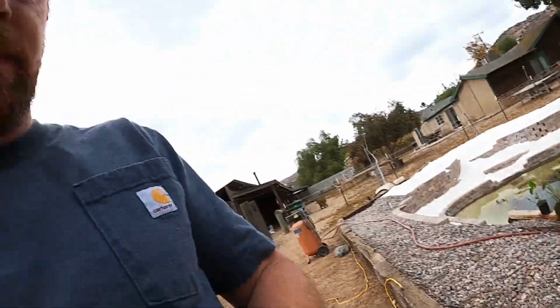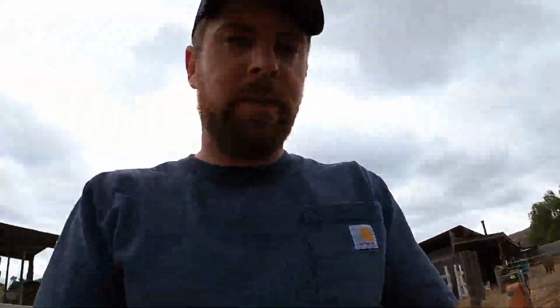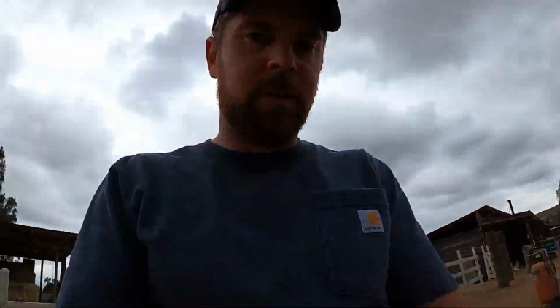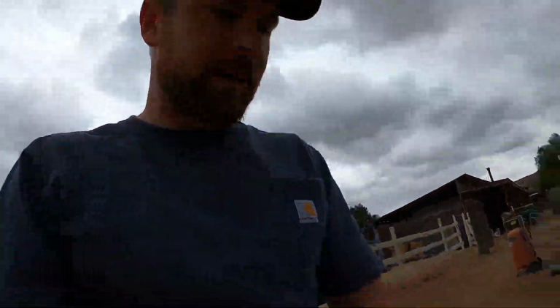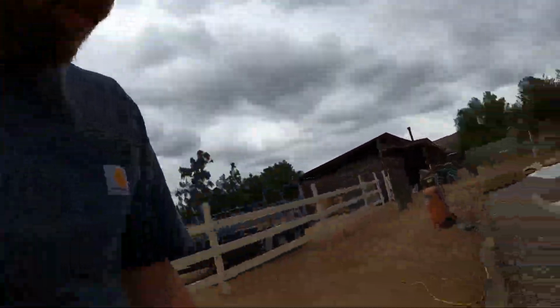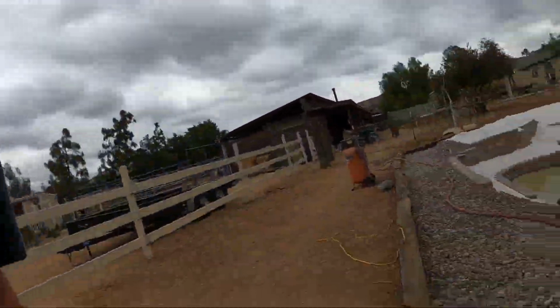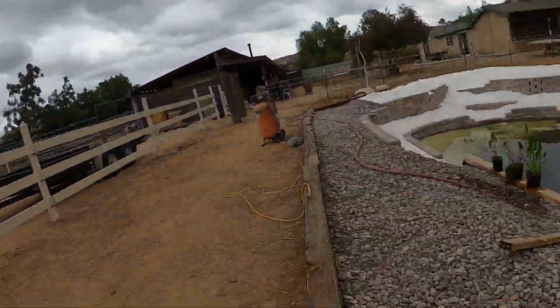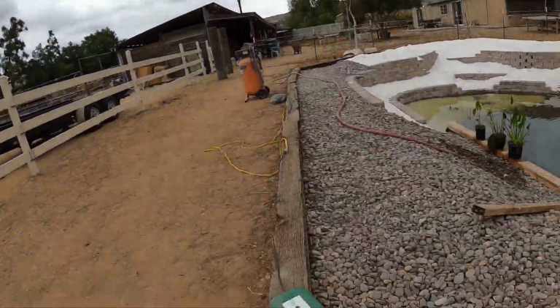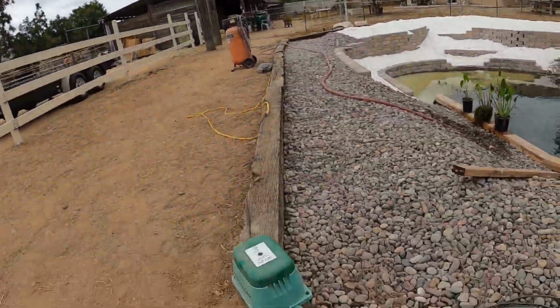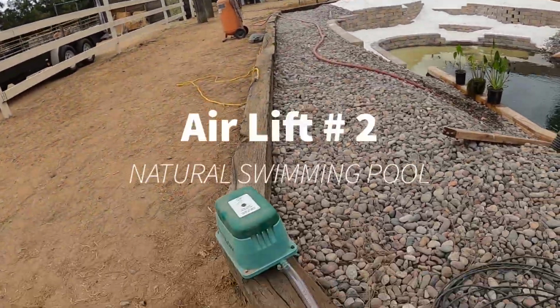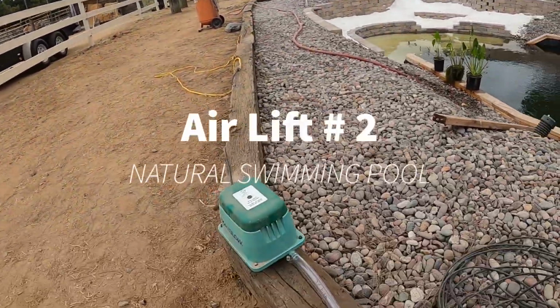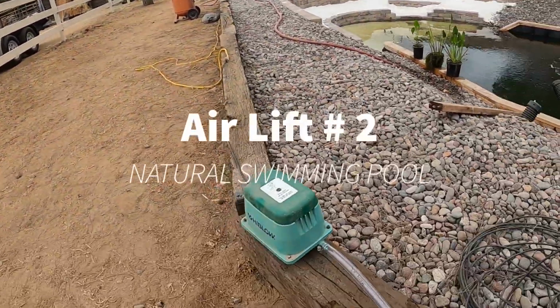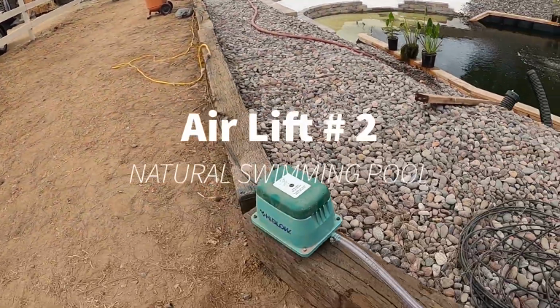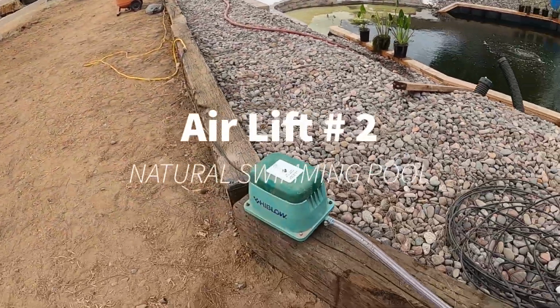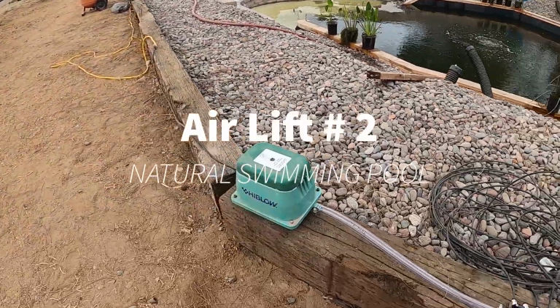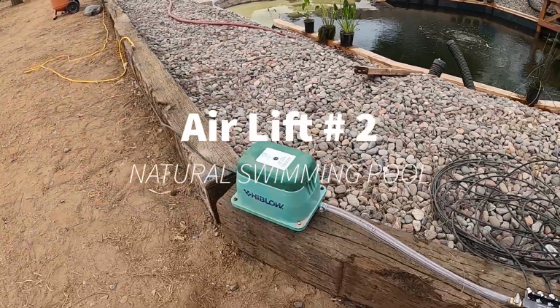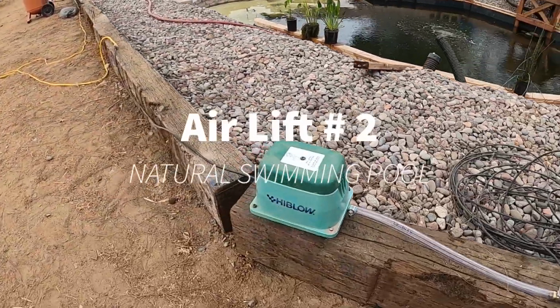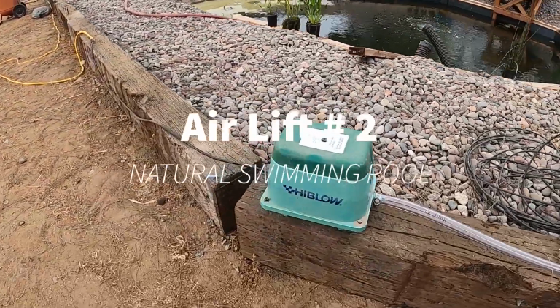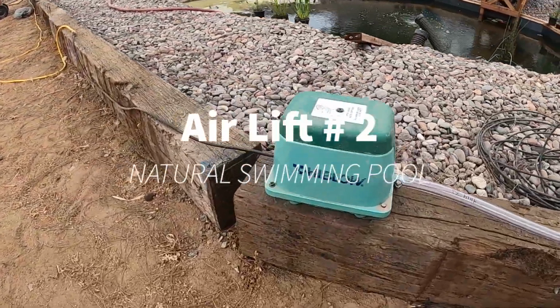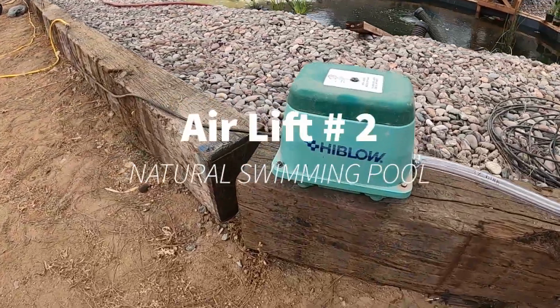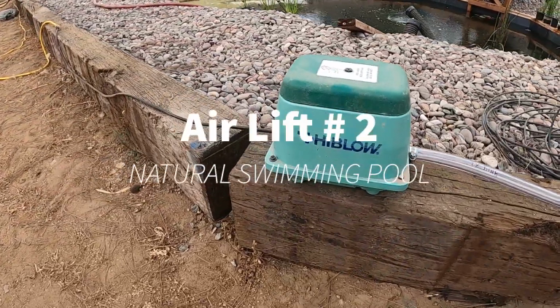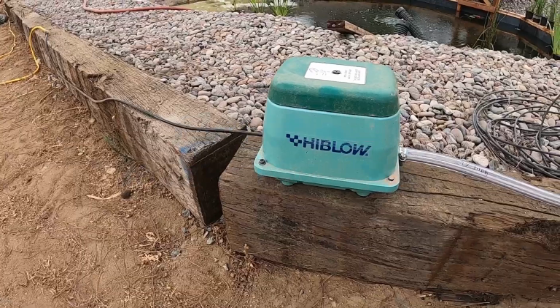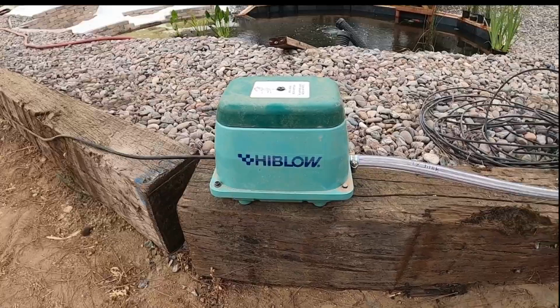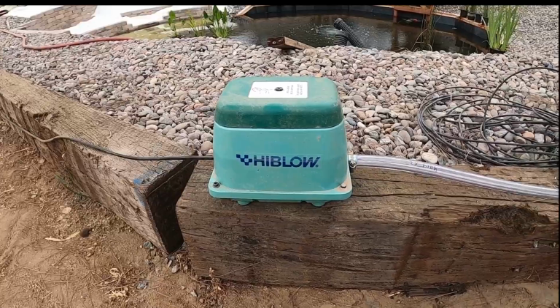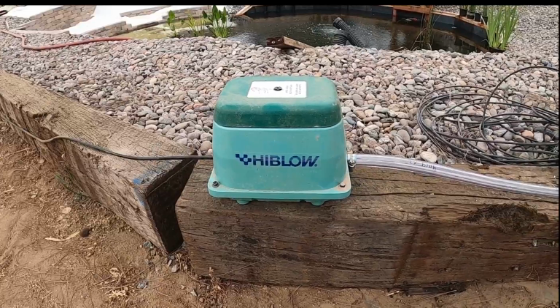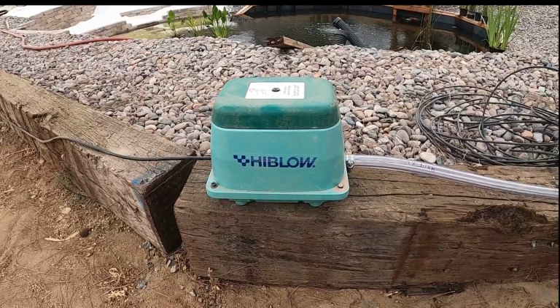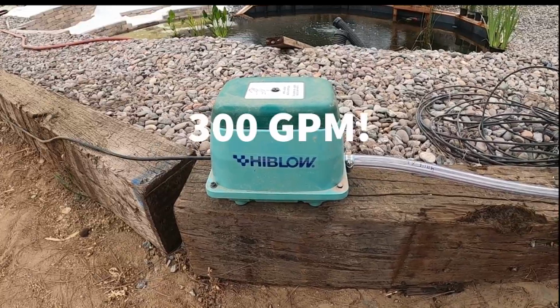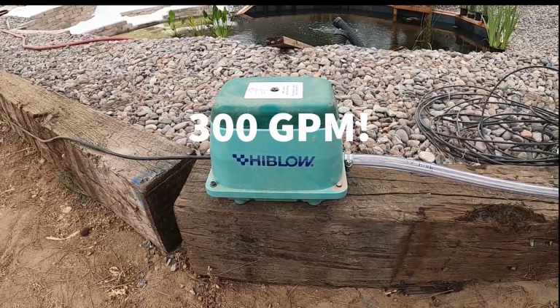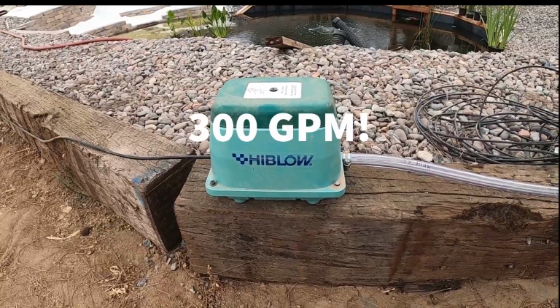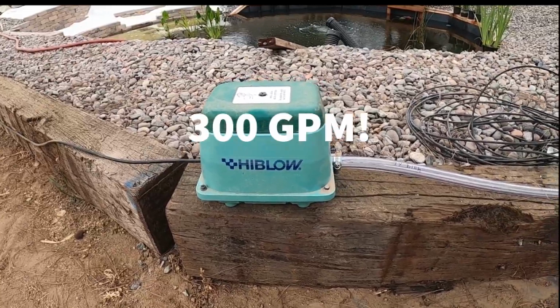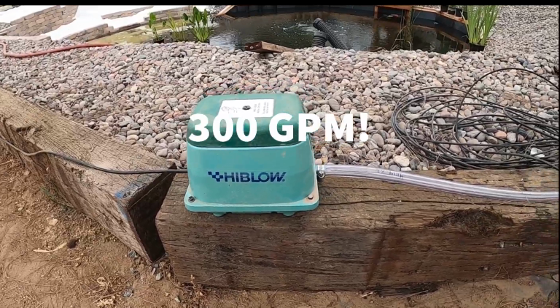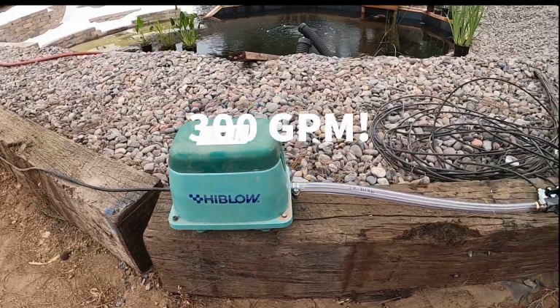I got the high blow pump, which I shared with you guys earlier. It's pretty quiet — I can kind of hear it humming, but not too bad.